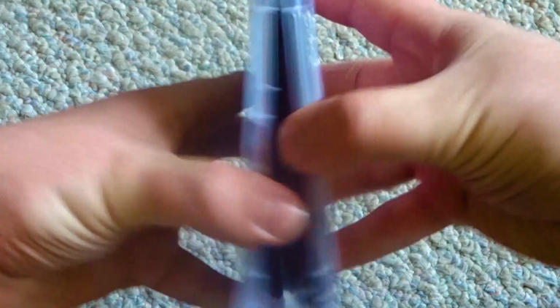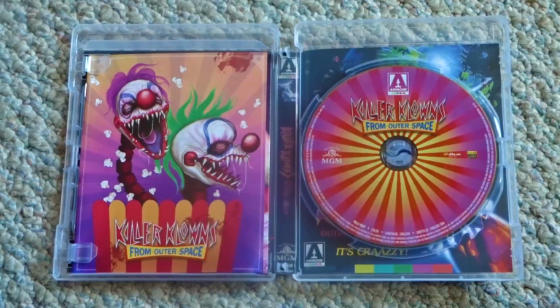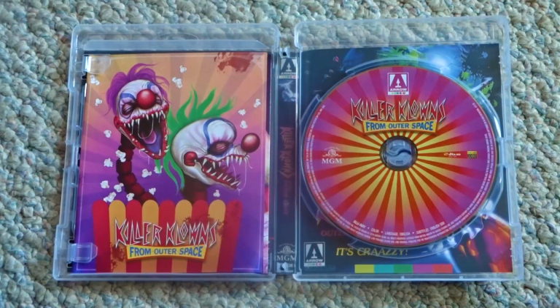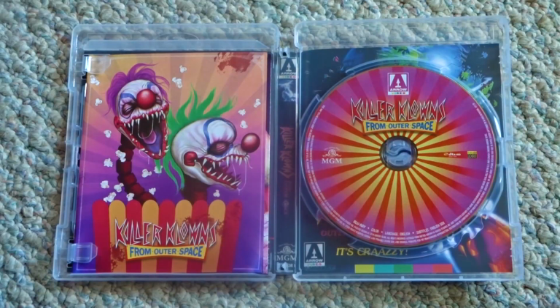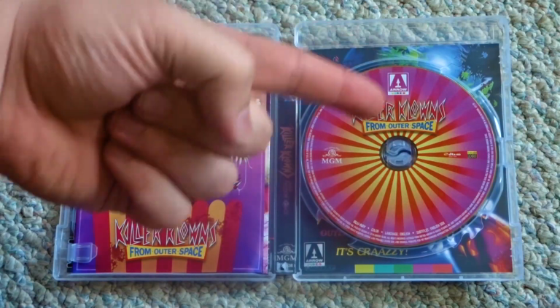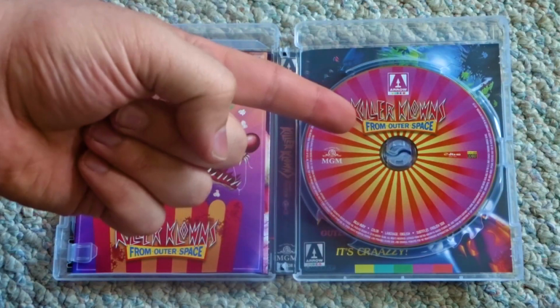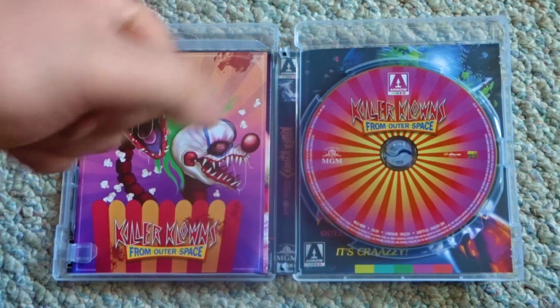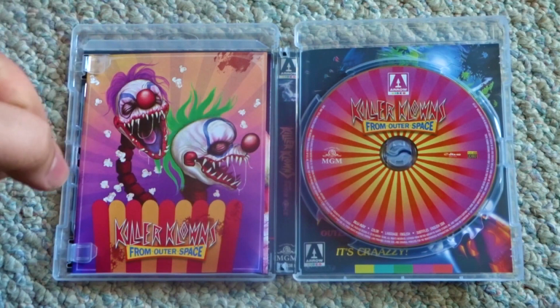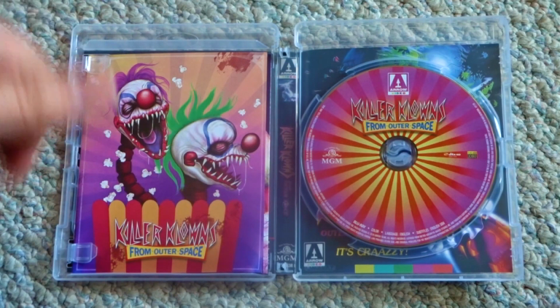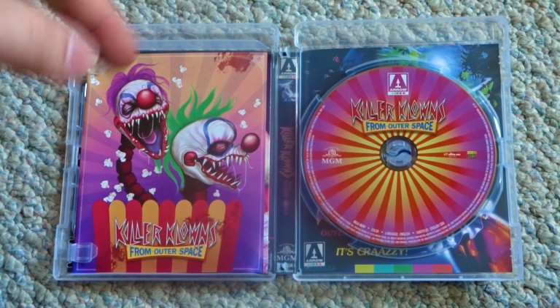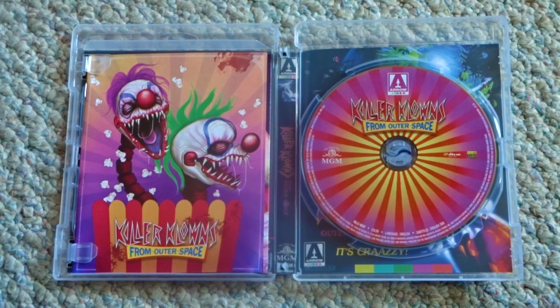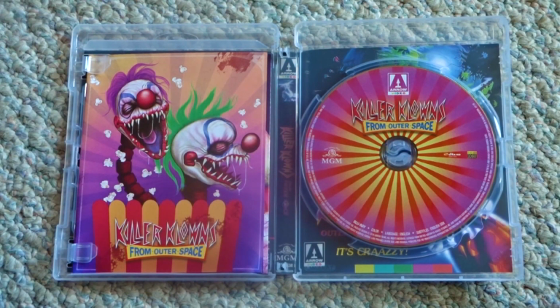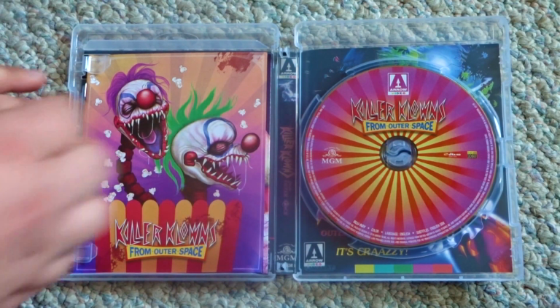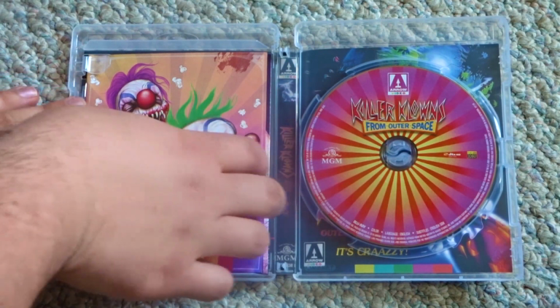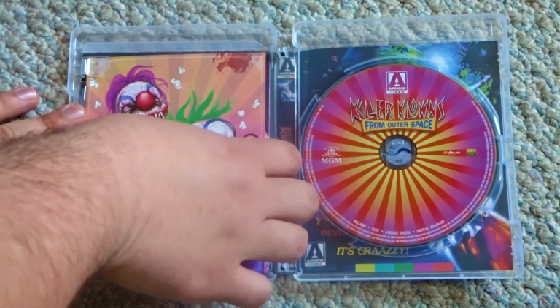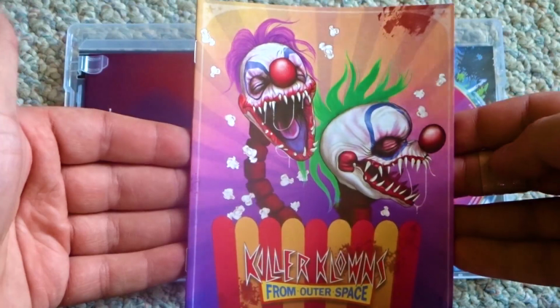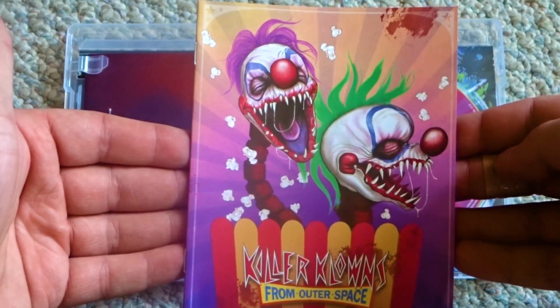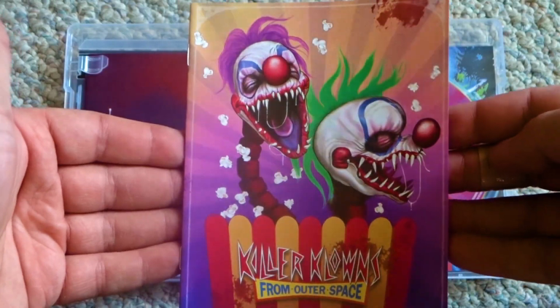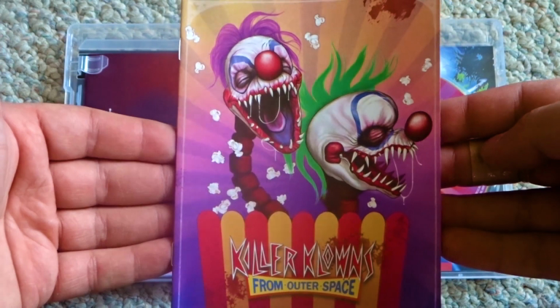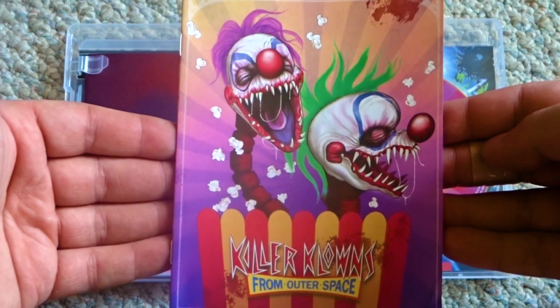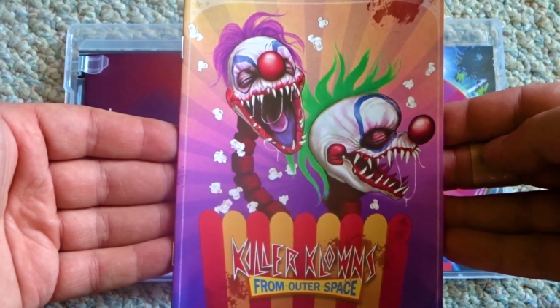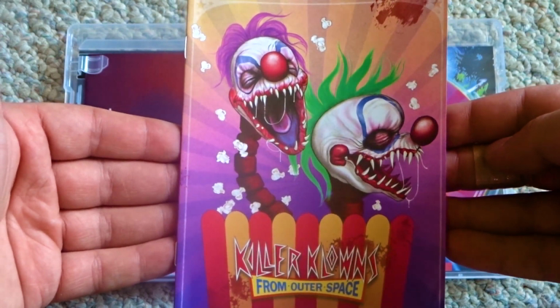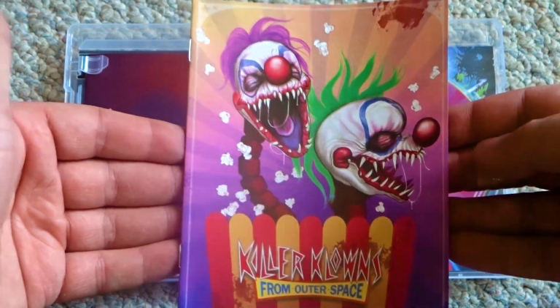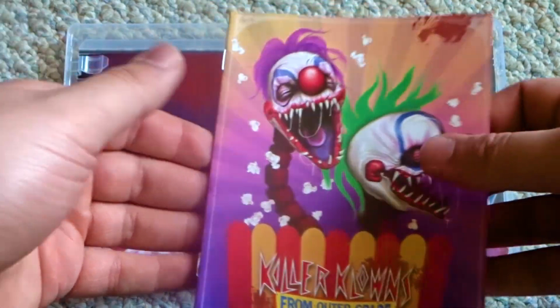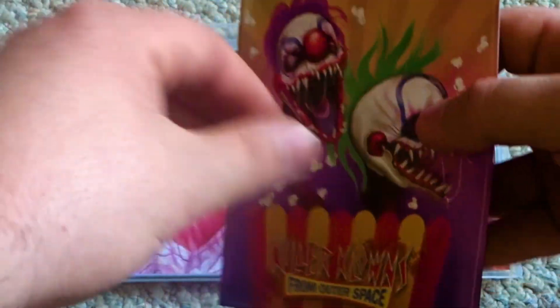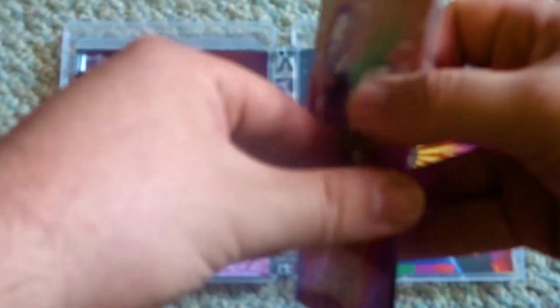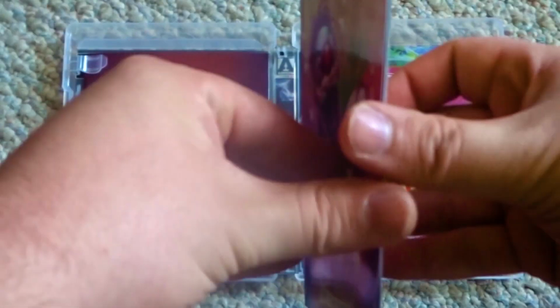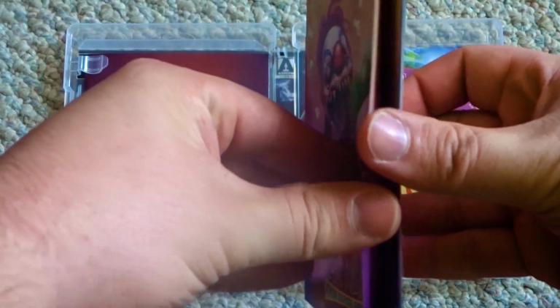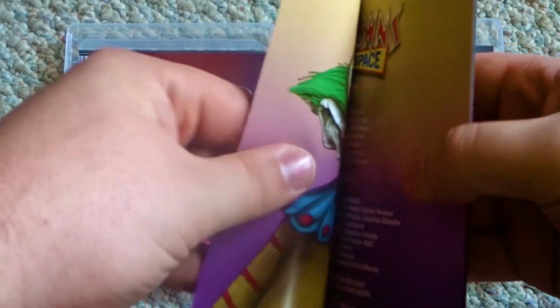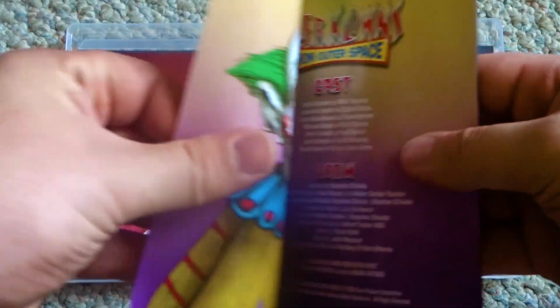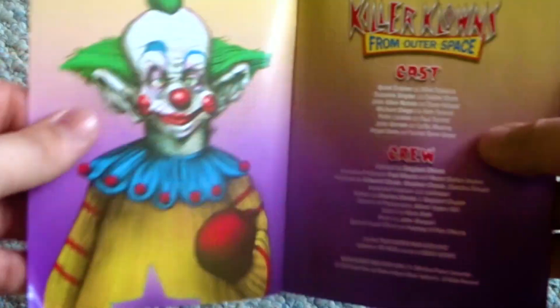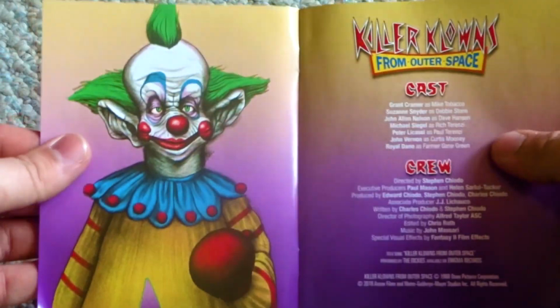On the inside, we have the Blu-ray. Next to that, we have the booklet, which I'll give a quick flip-through of so you can get an idea of what is on the inside.